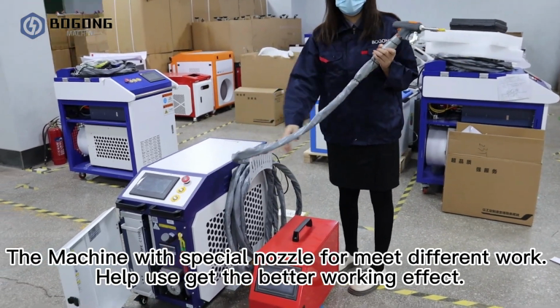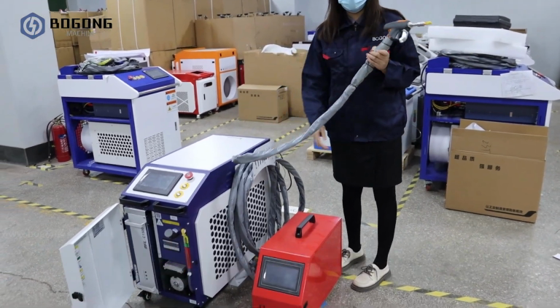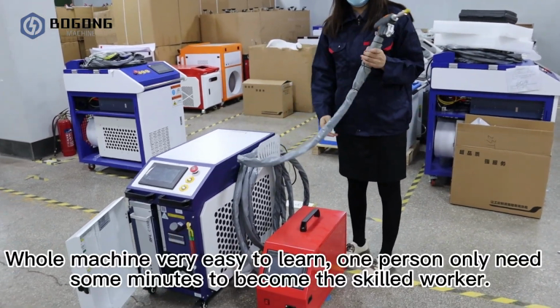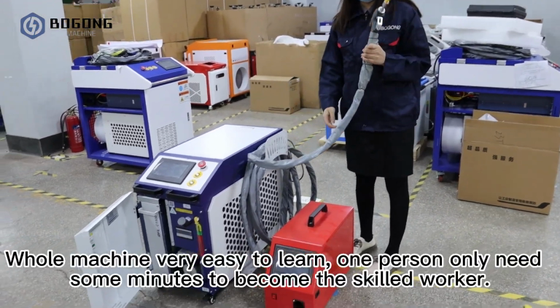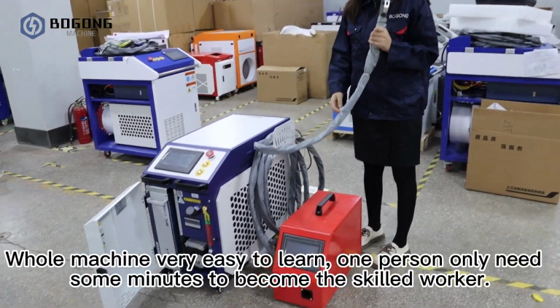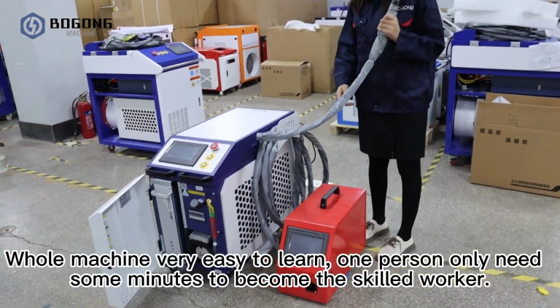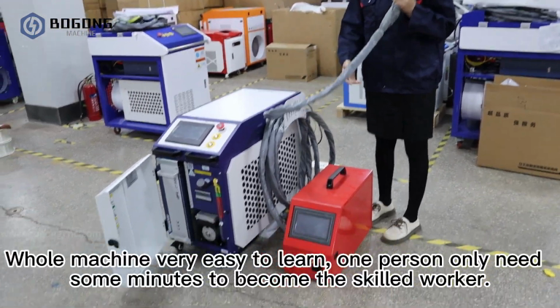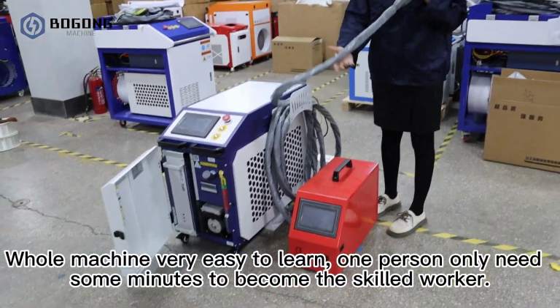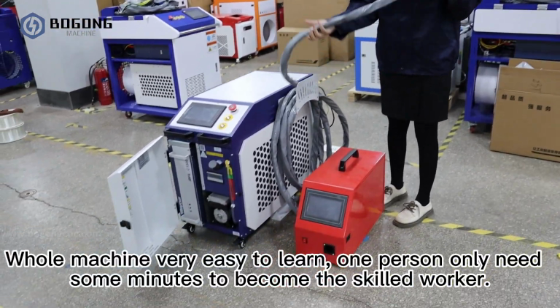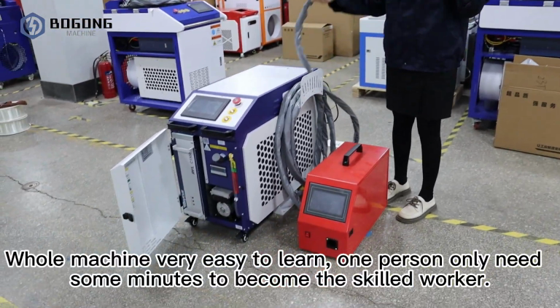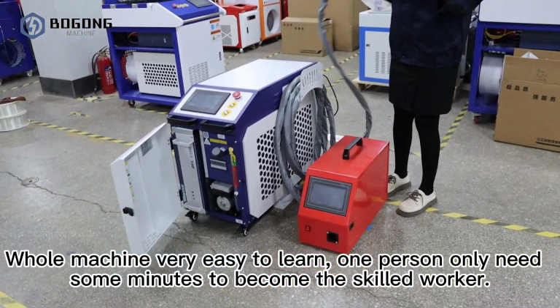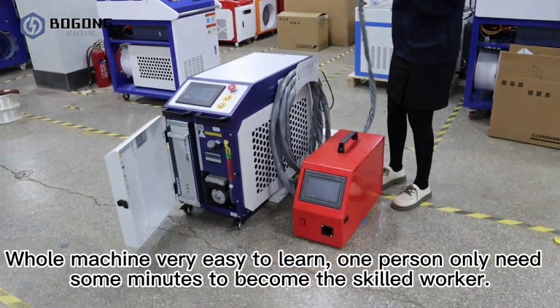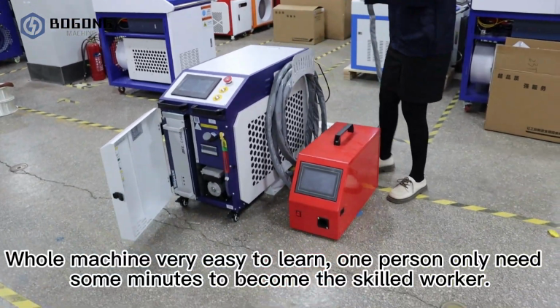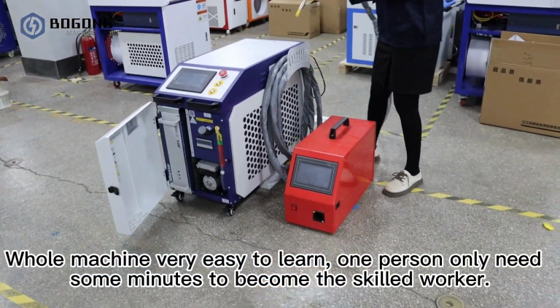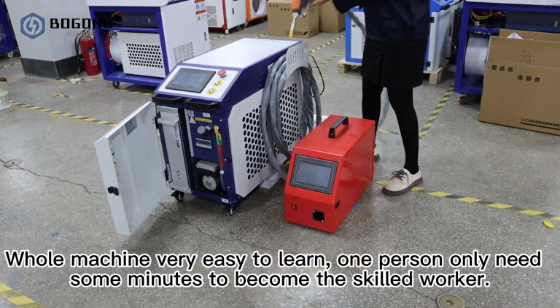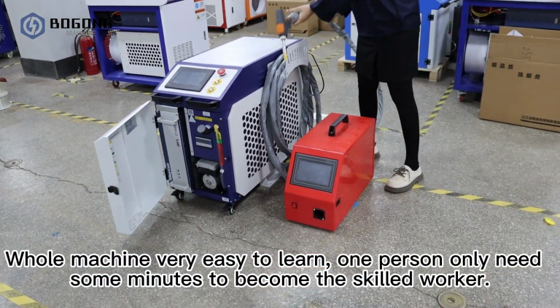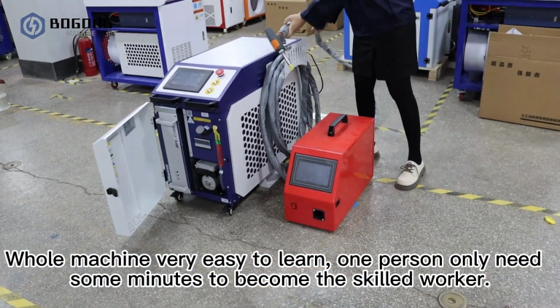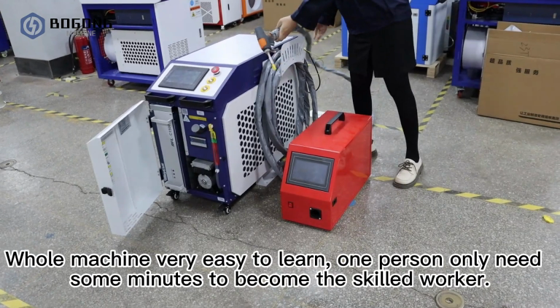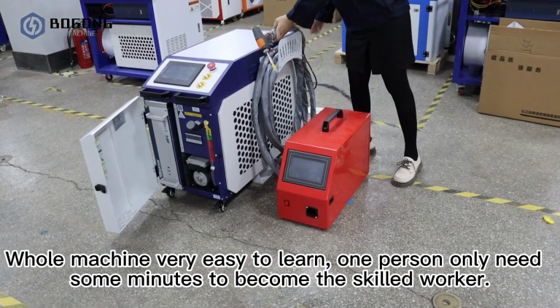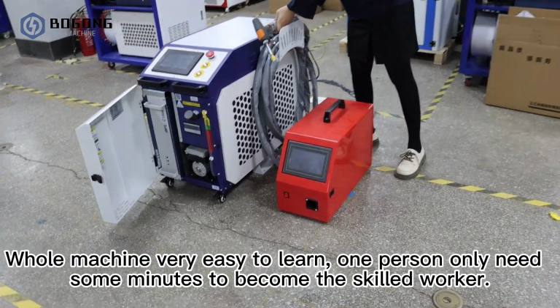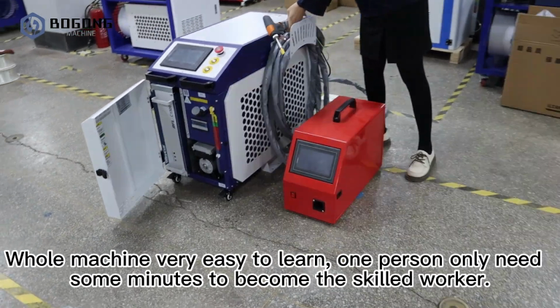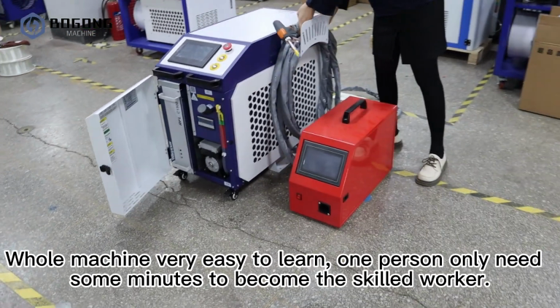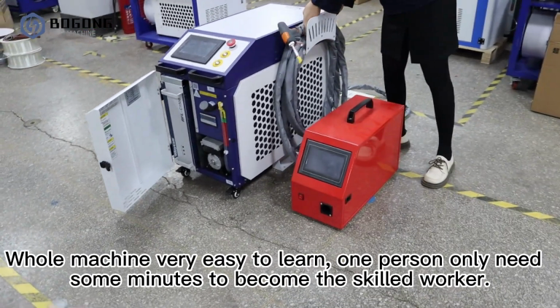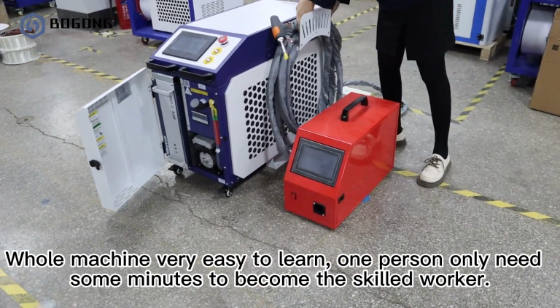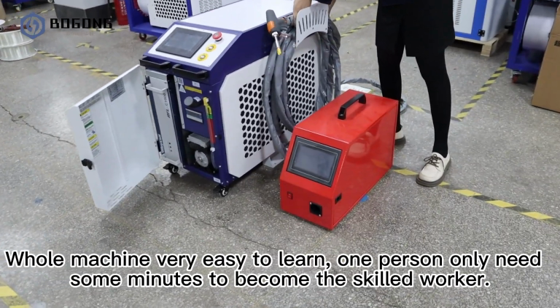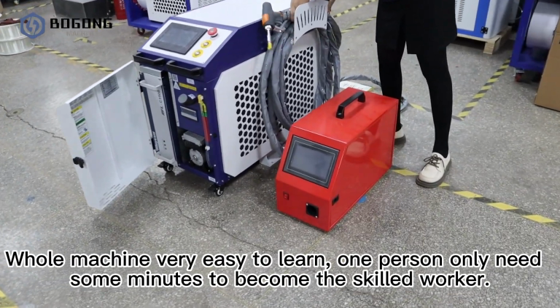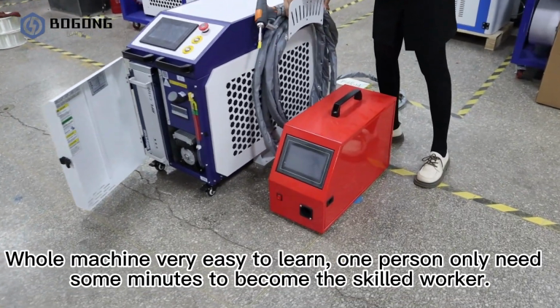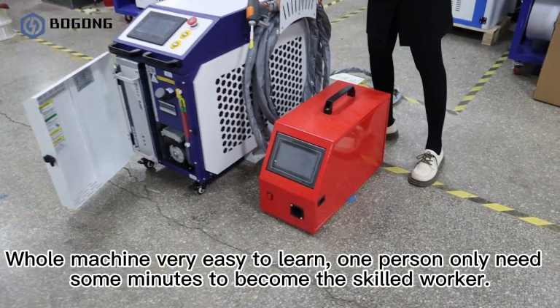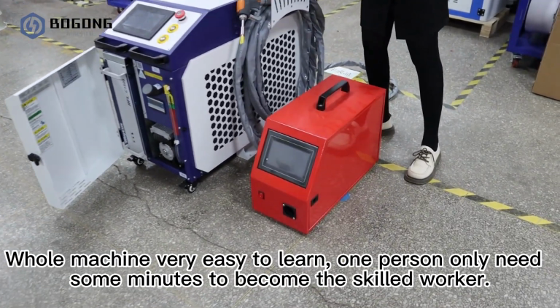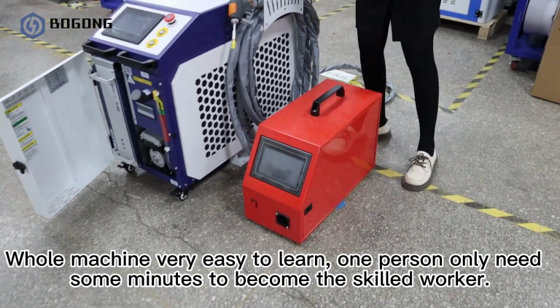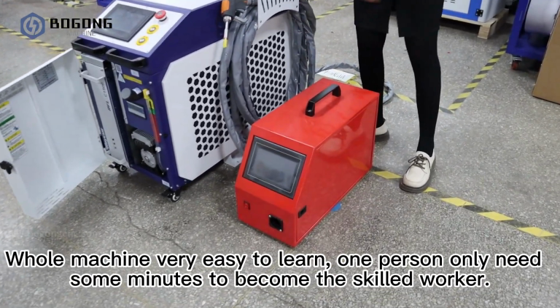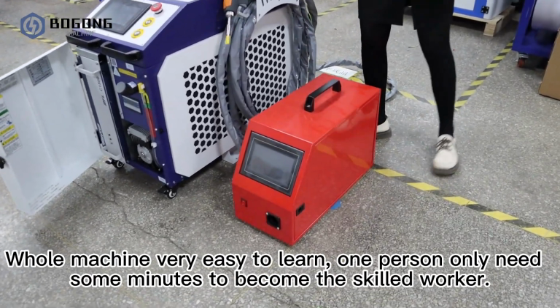This machine is very easy to learn. One person only needs a few minutes to become a skilled worker.